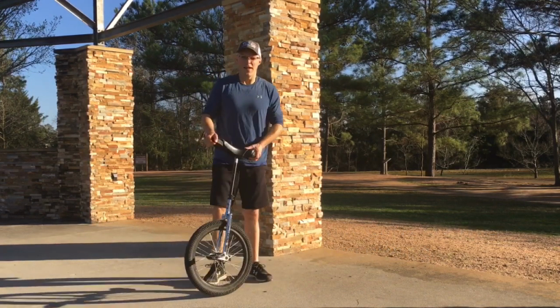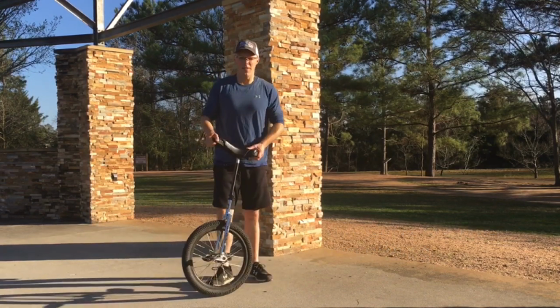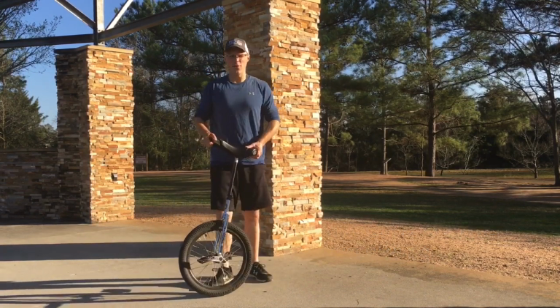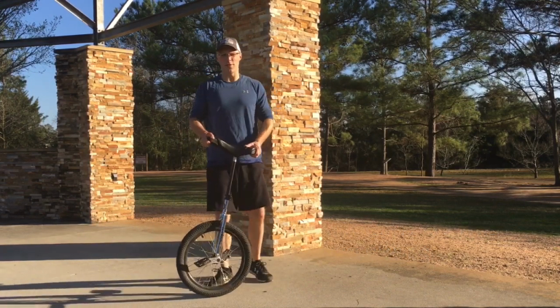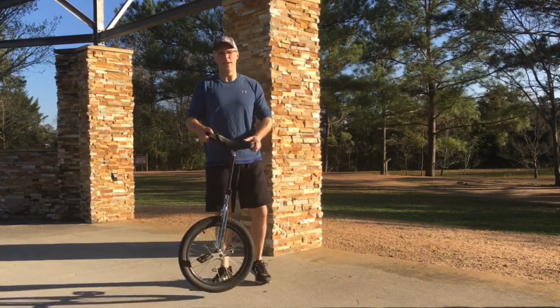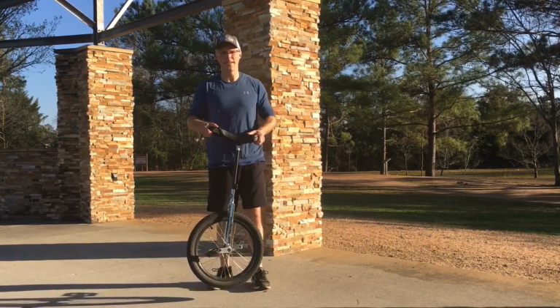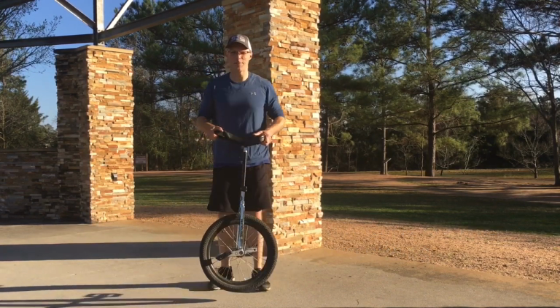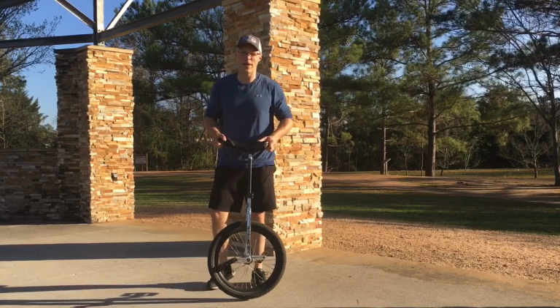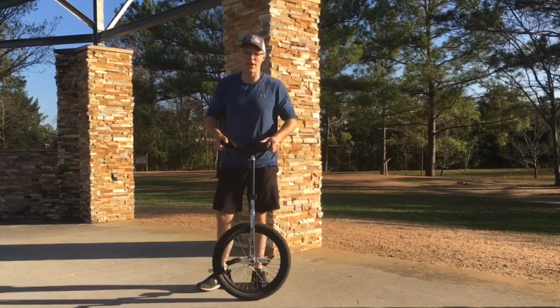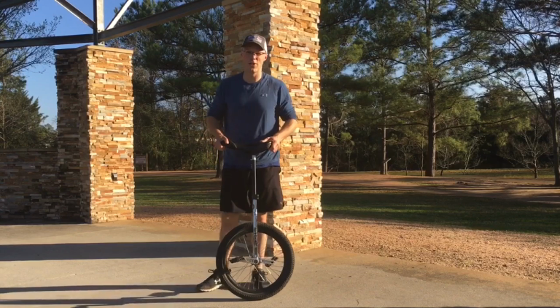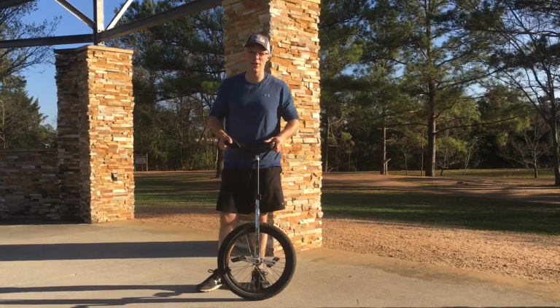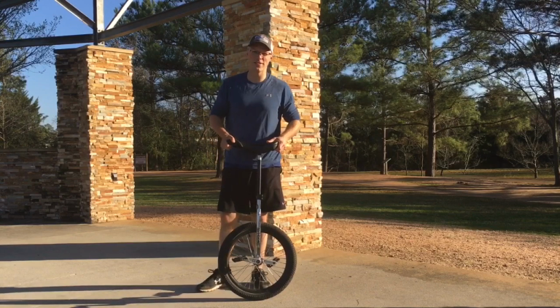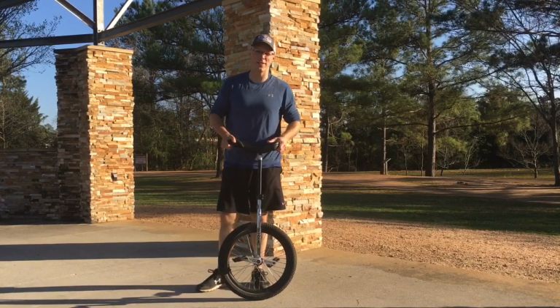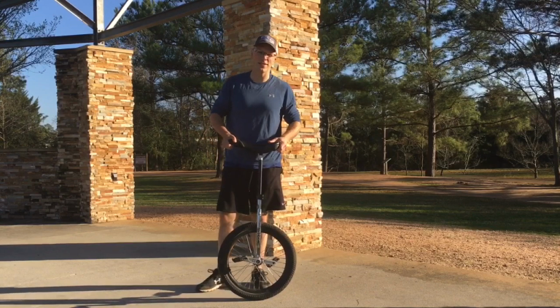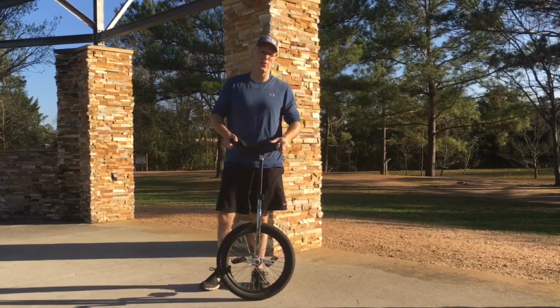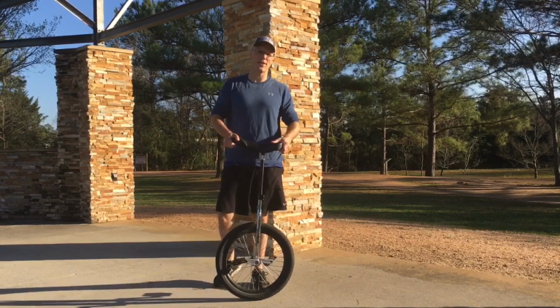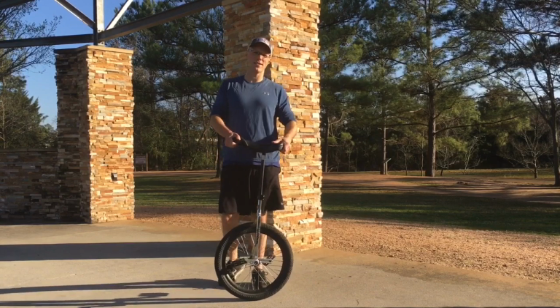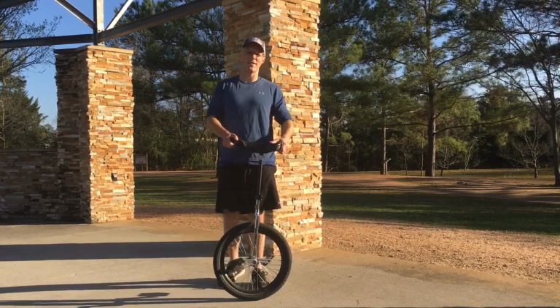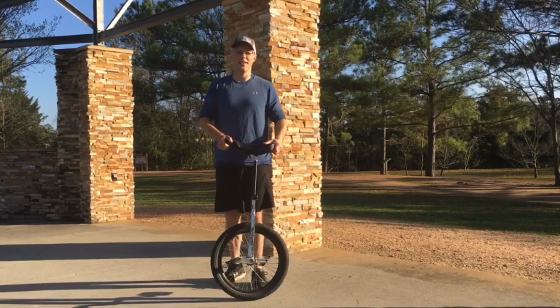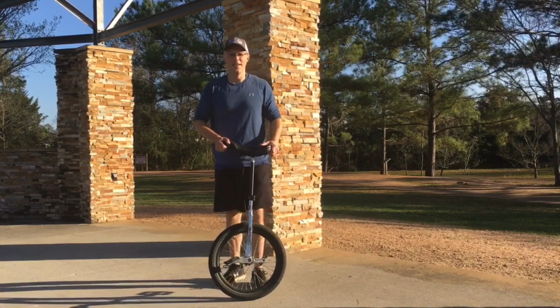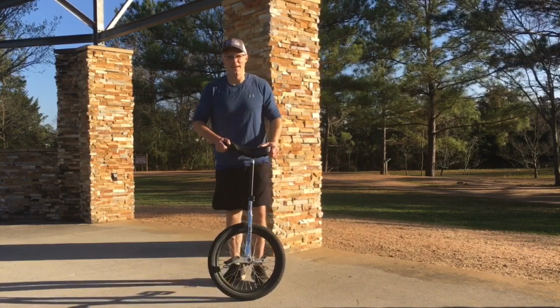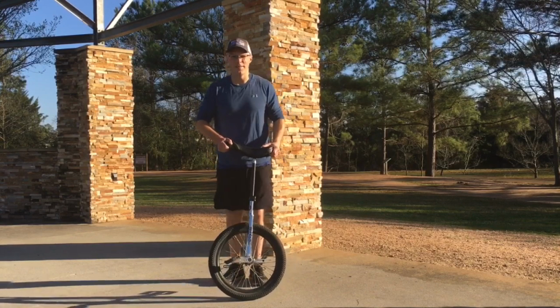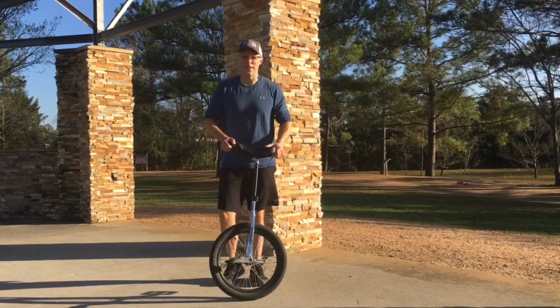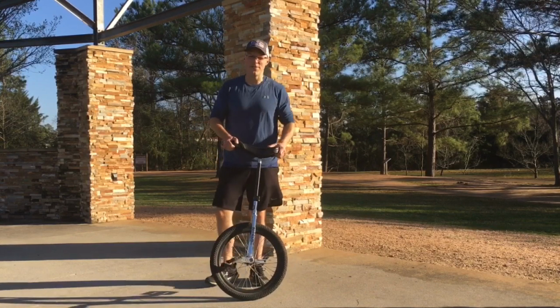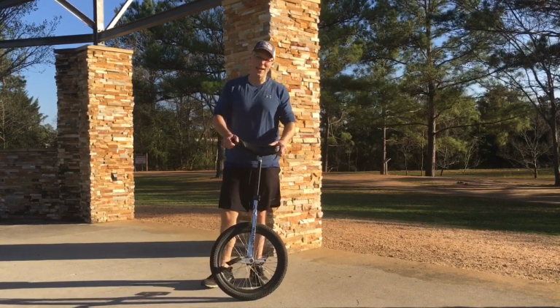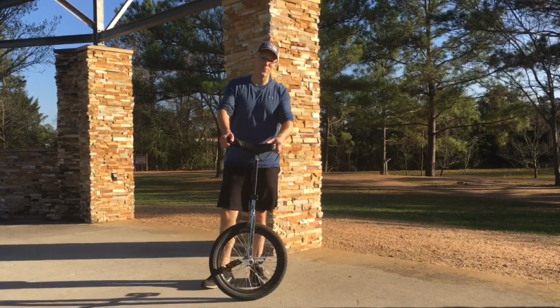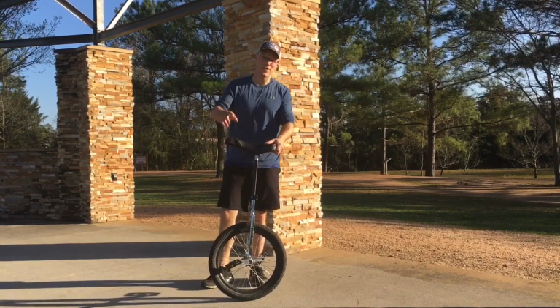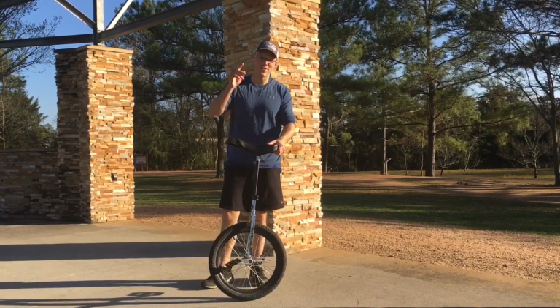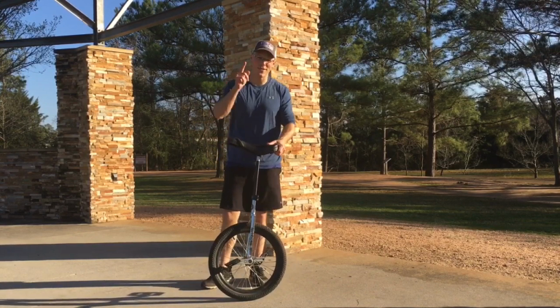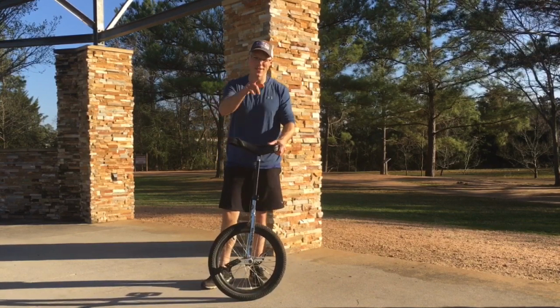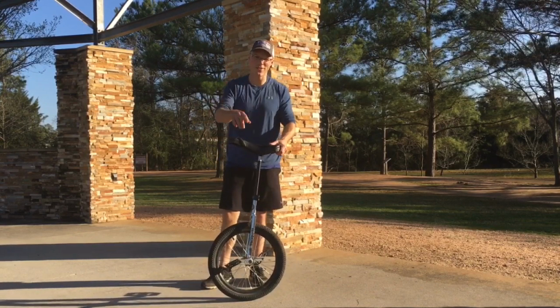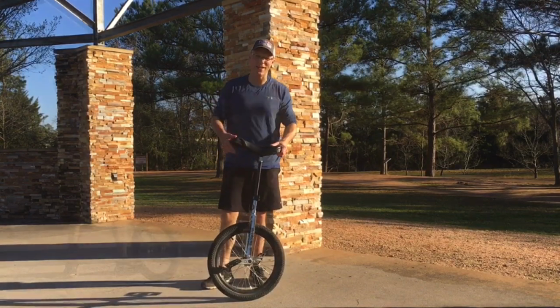Those are some tips about learning the unicycle. My name is Adam Winrich — good luck.